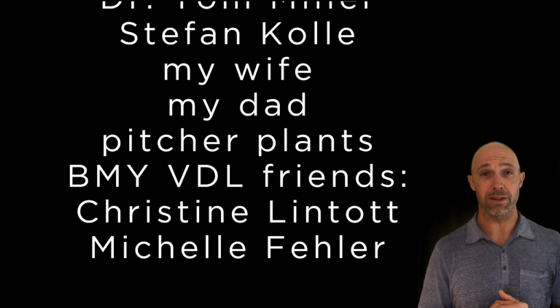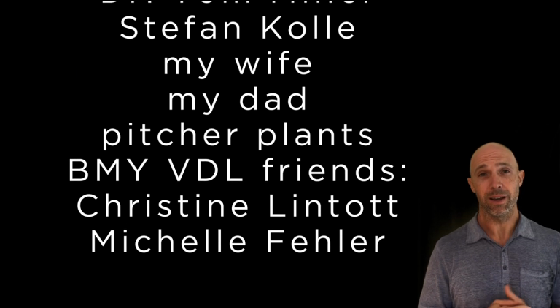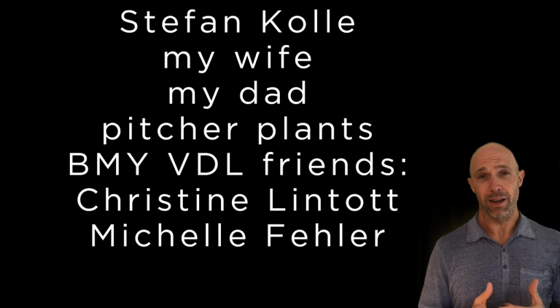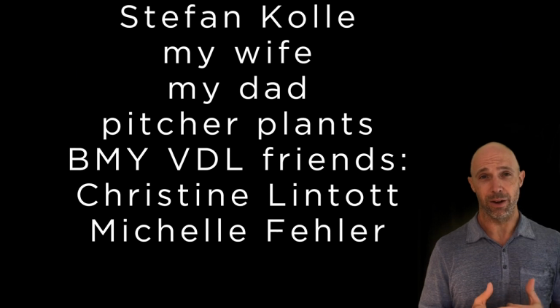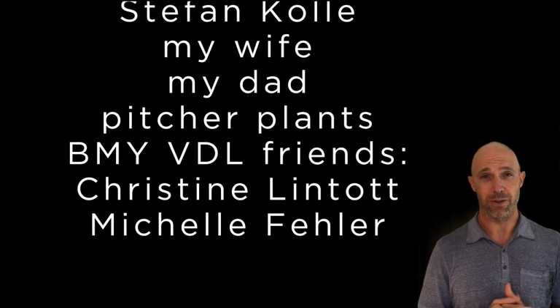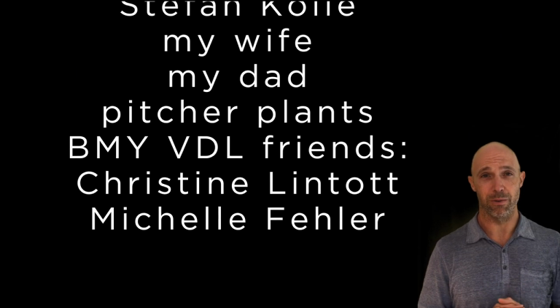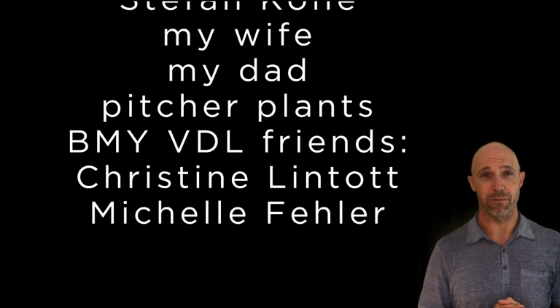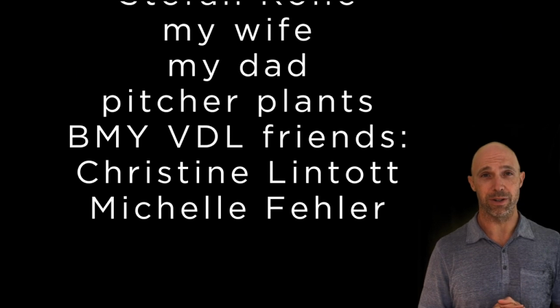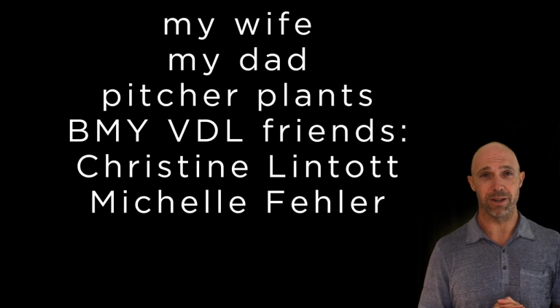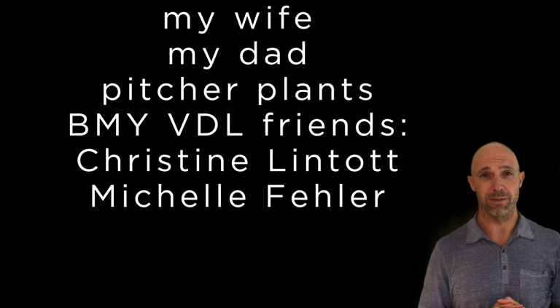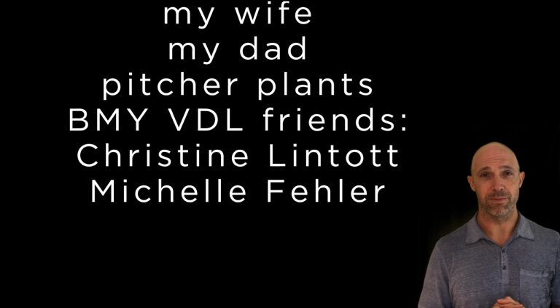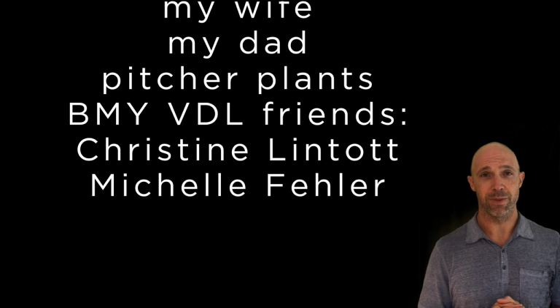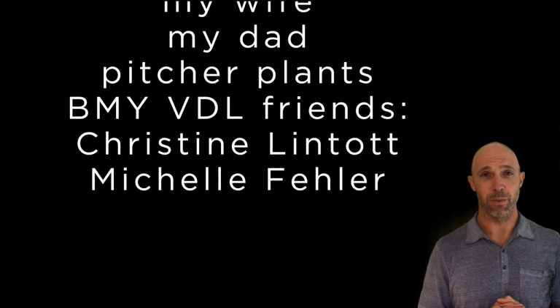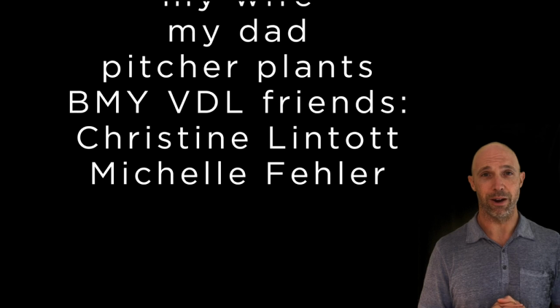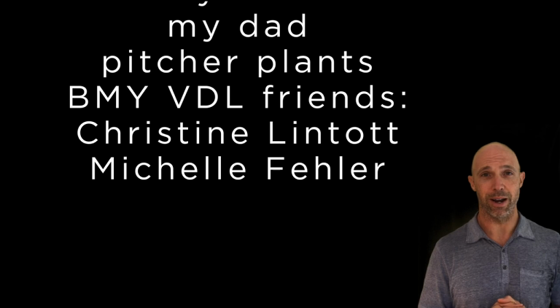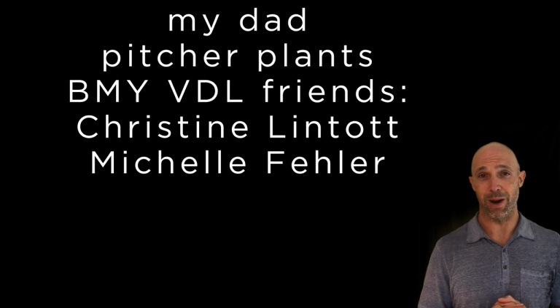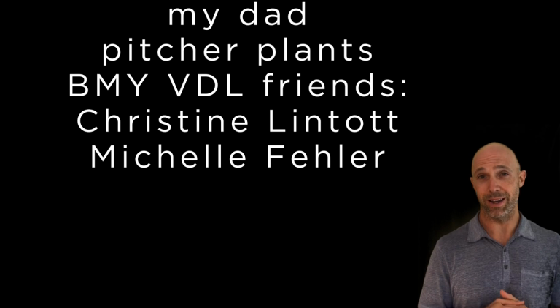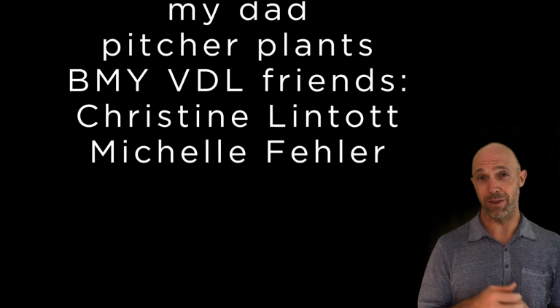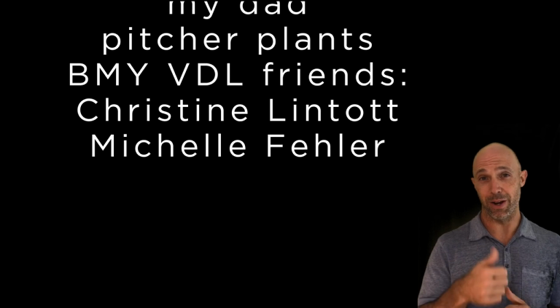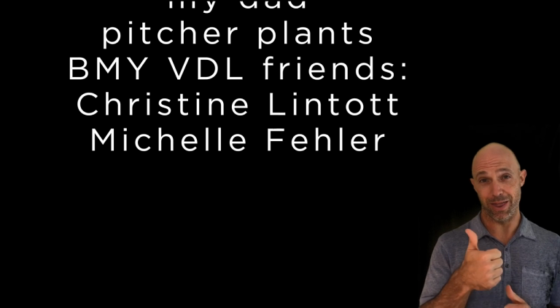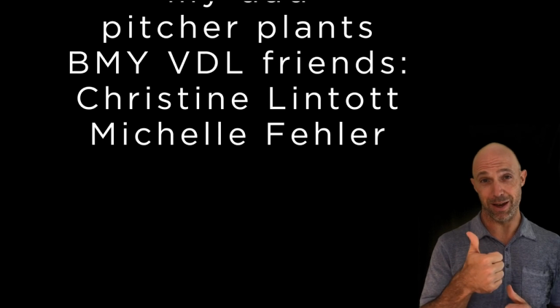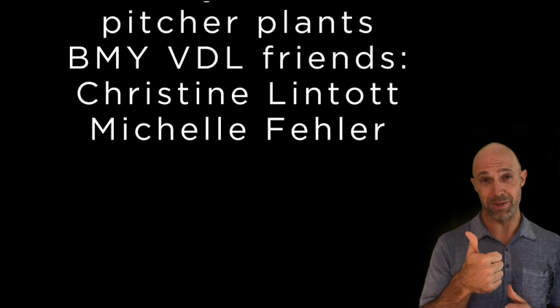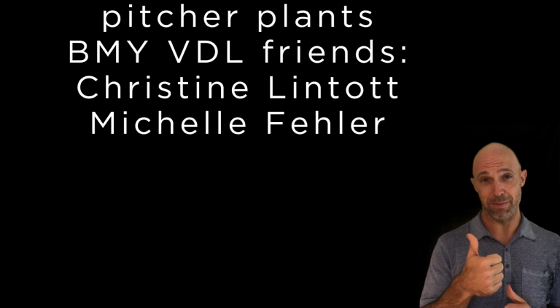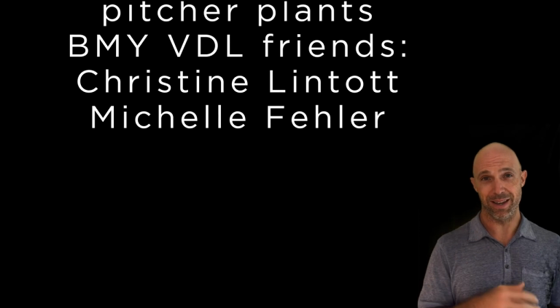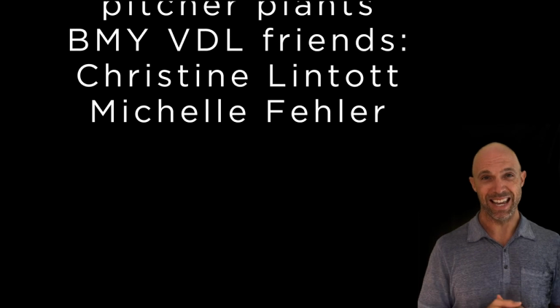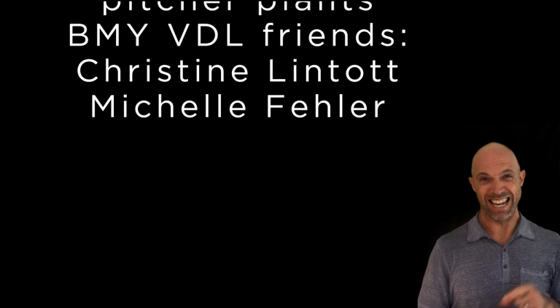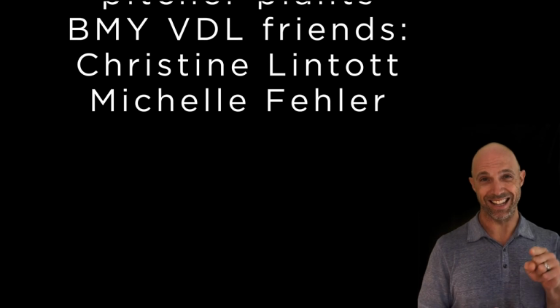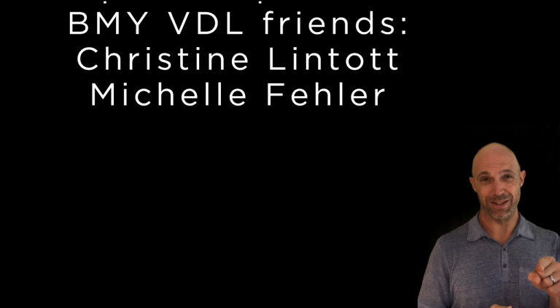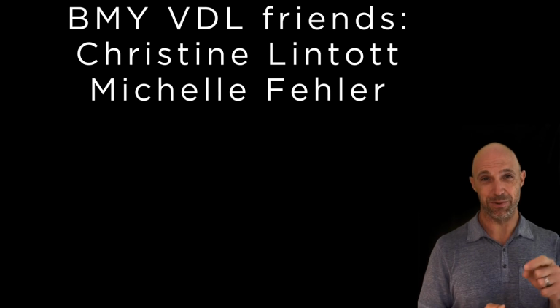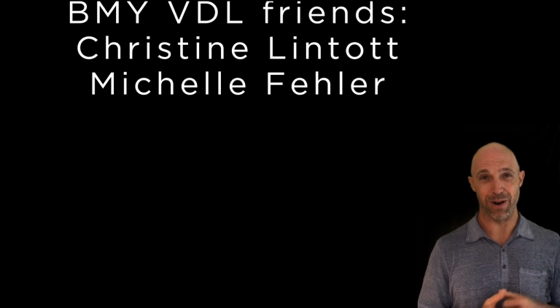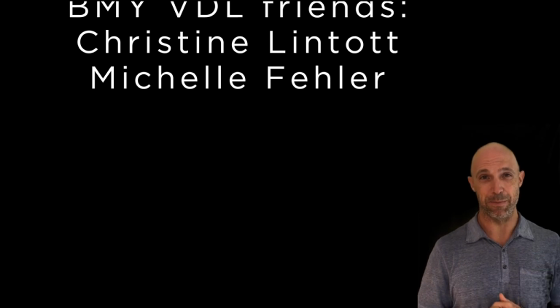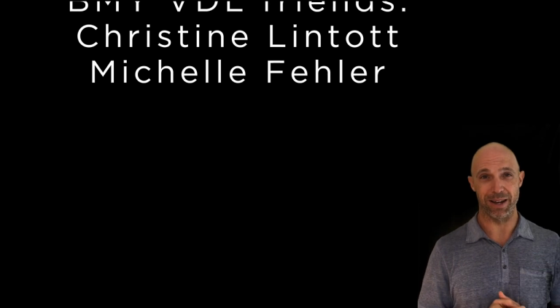Check the description for helpful links and references. And while you're at it, why not give the video a thumbs up and hit the subscribe button.